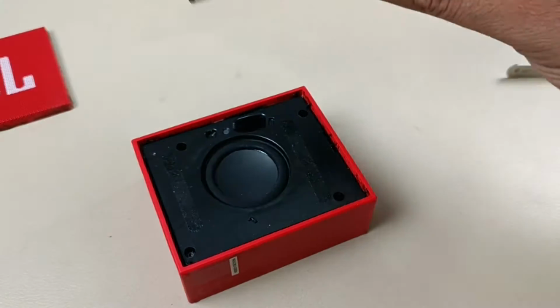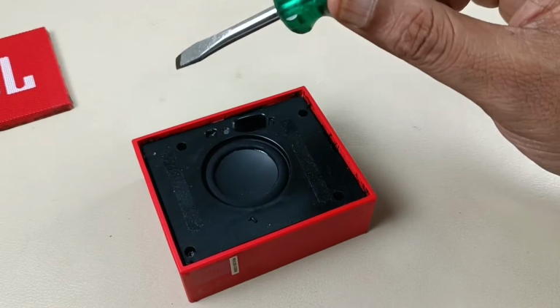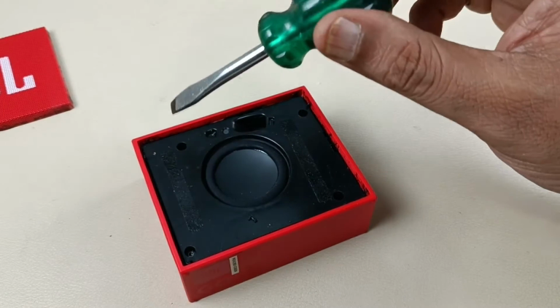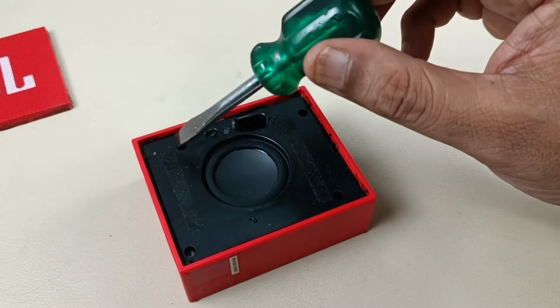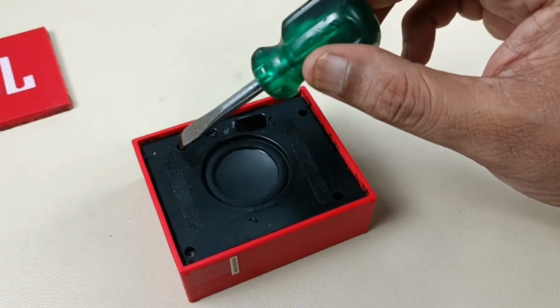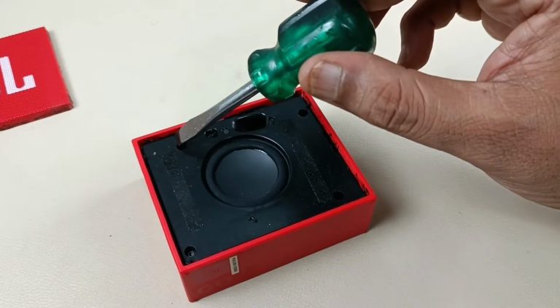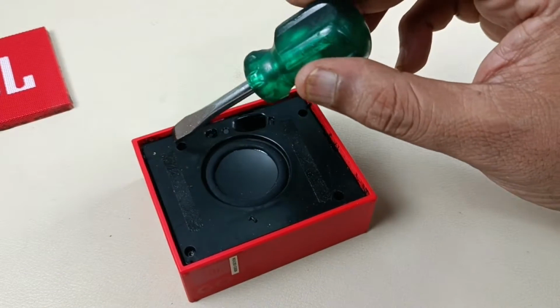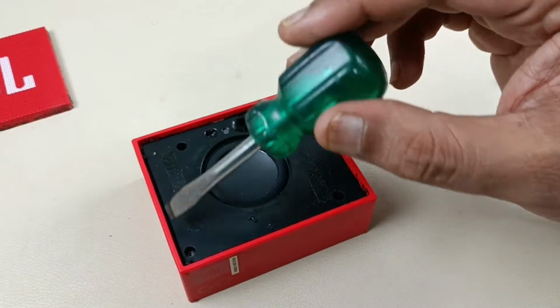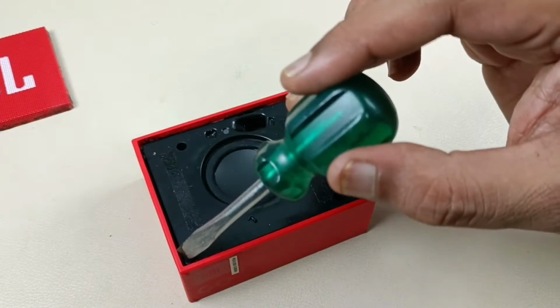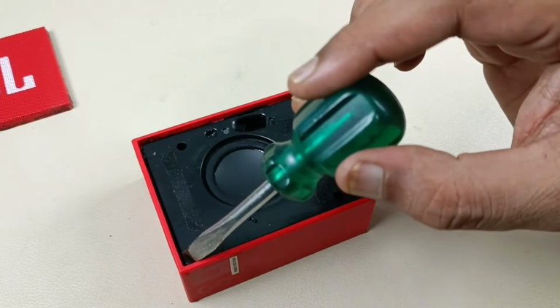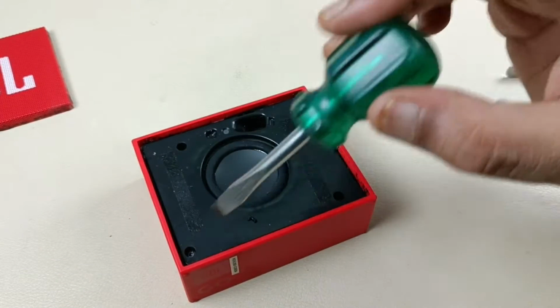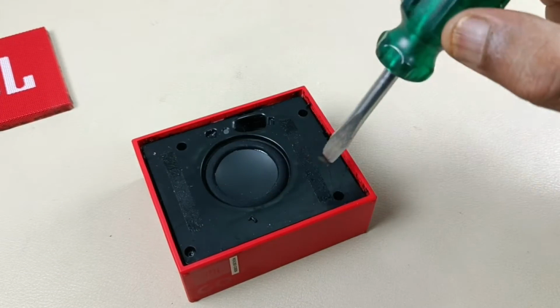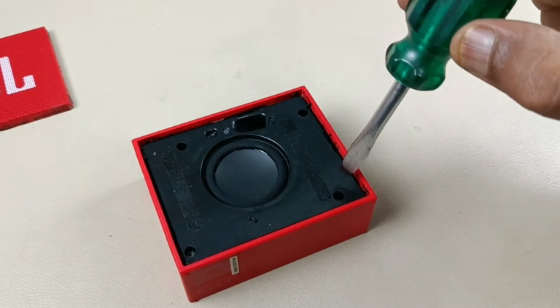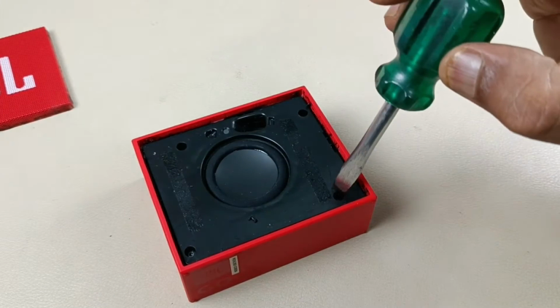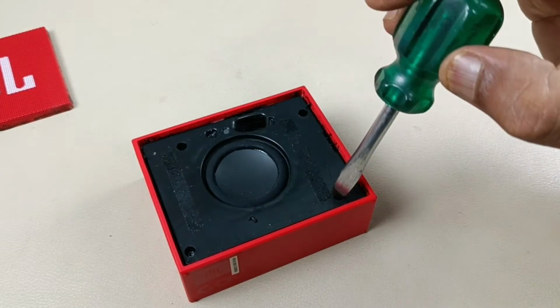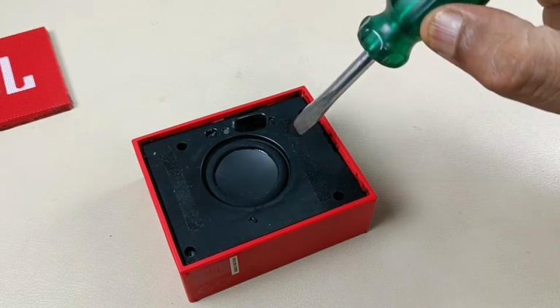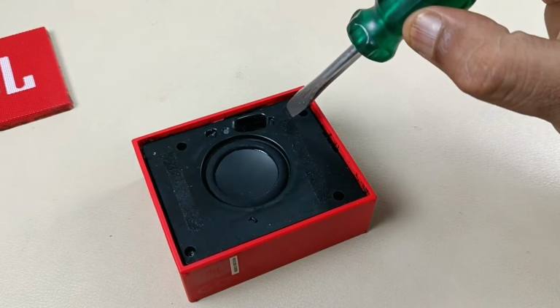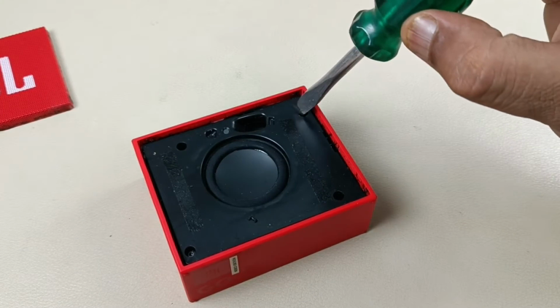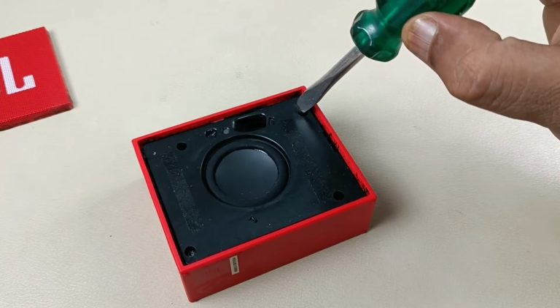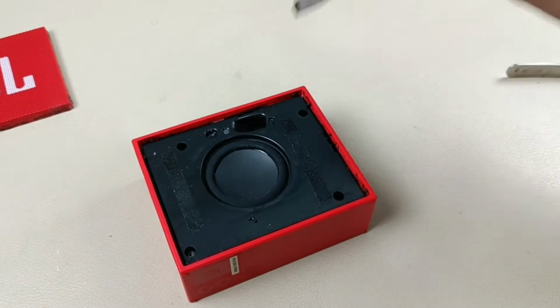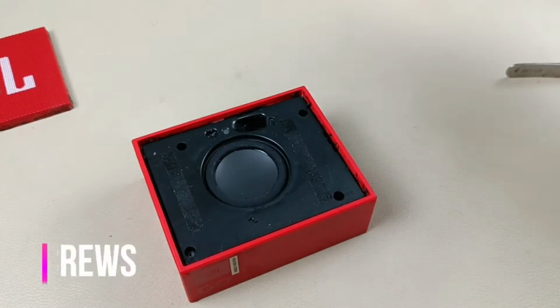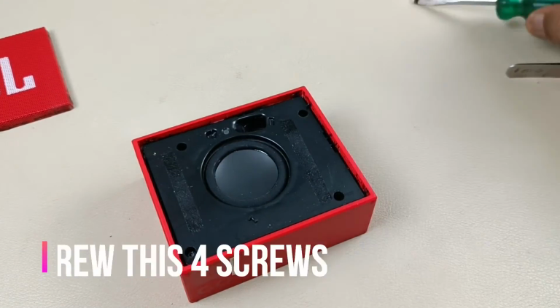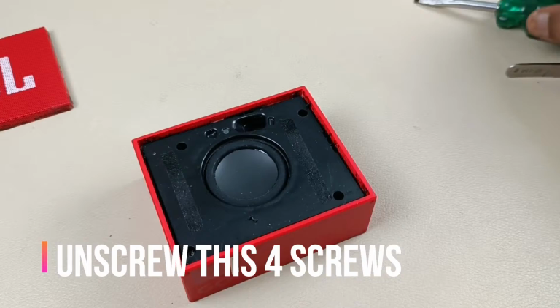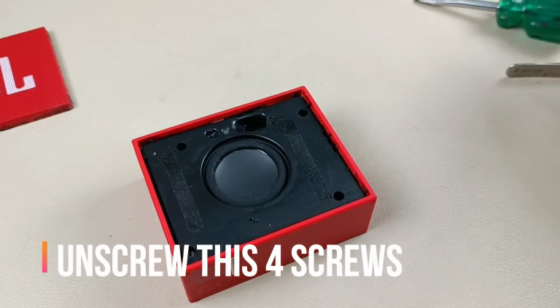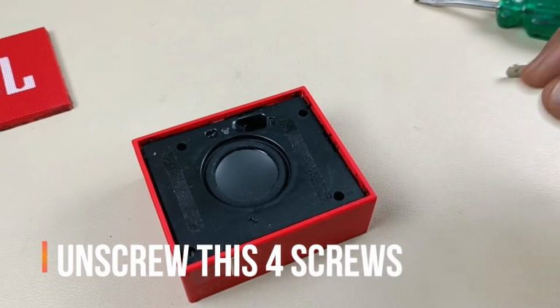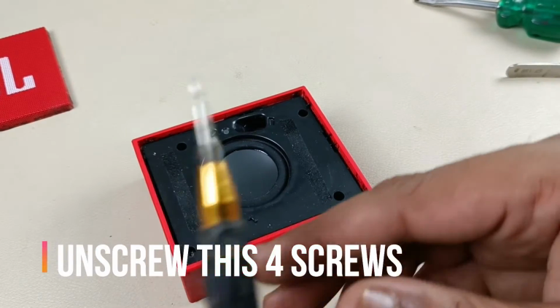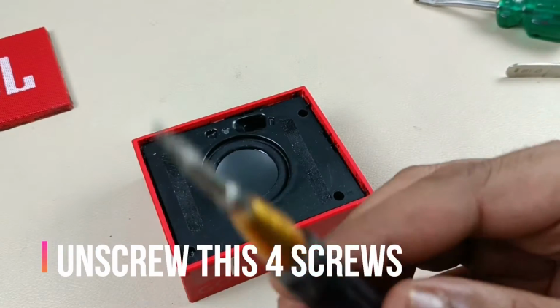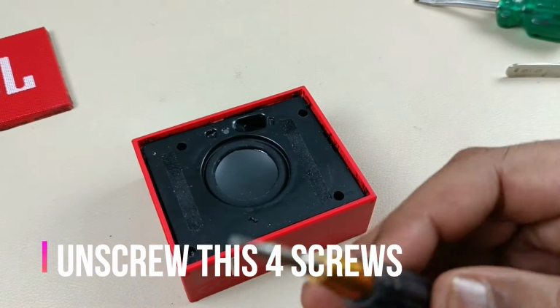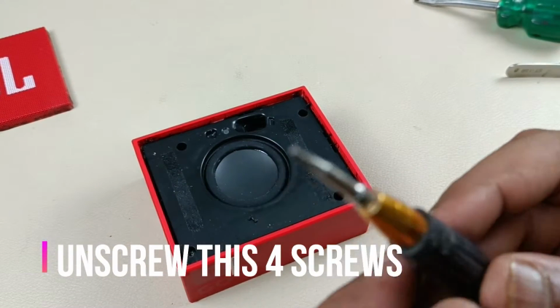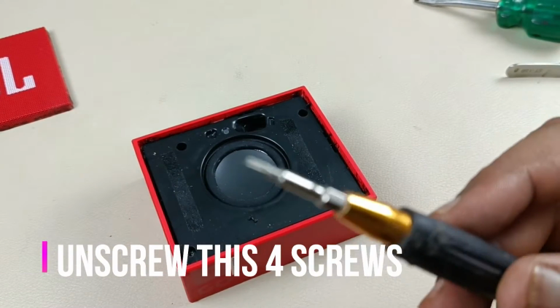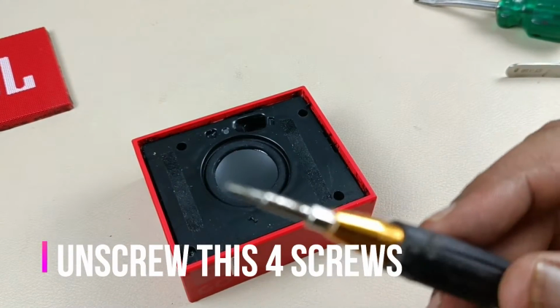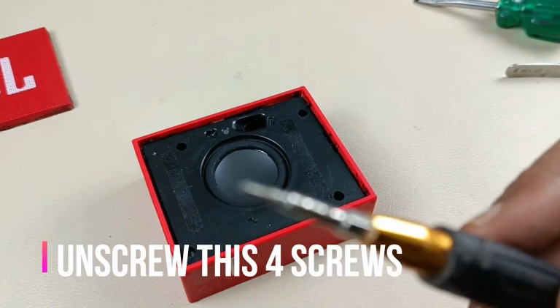Now there are four screws — one, two, three, and four. I'm going to use this screwdriver.